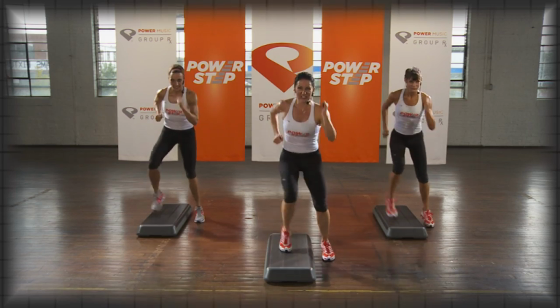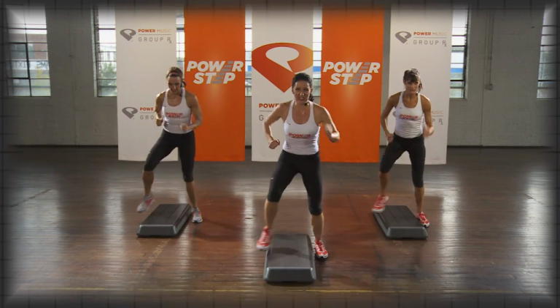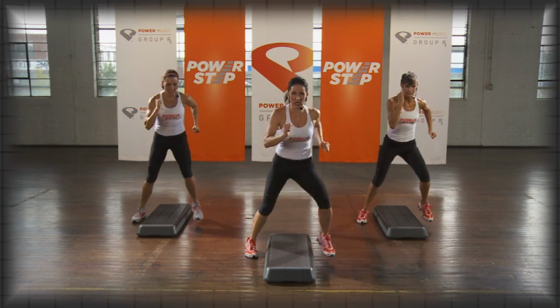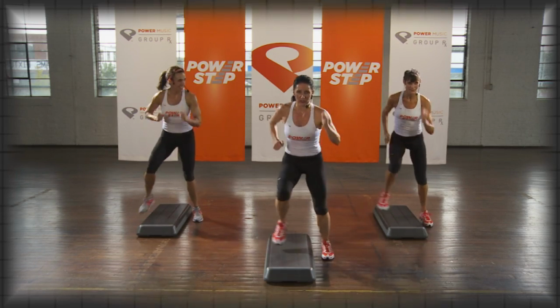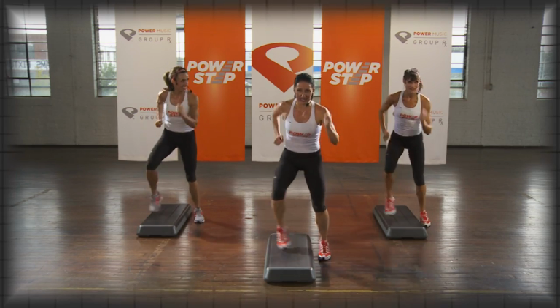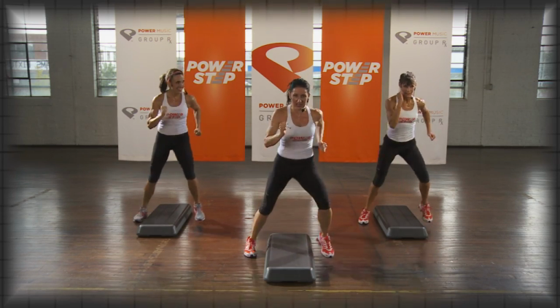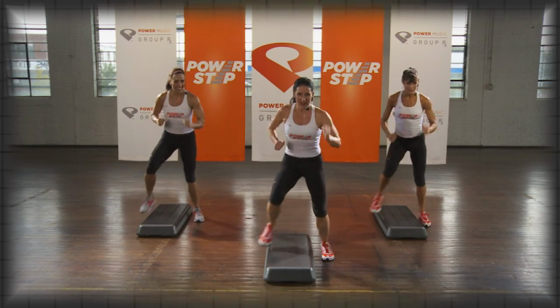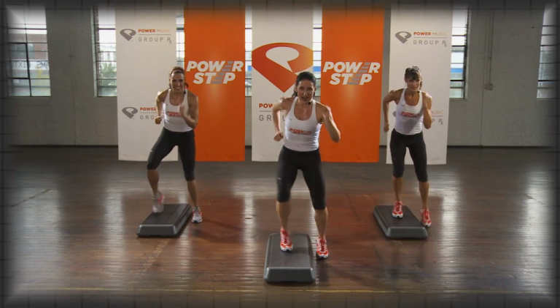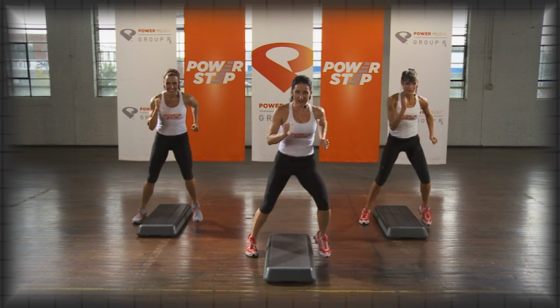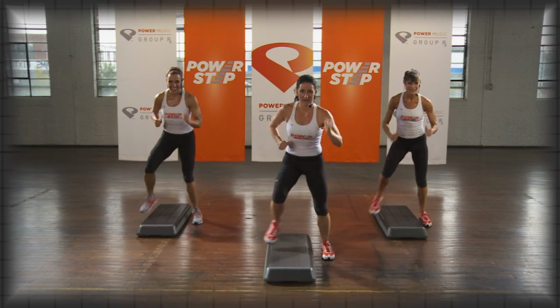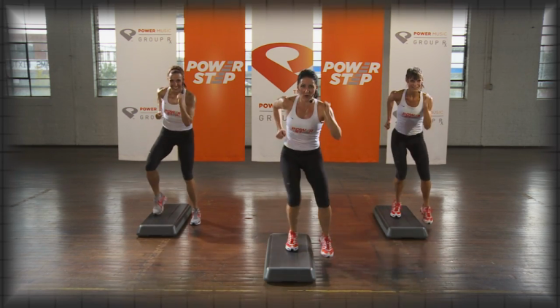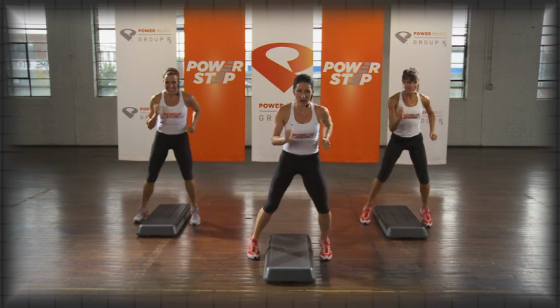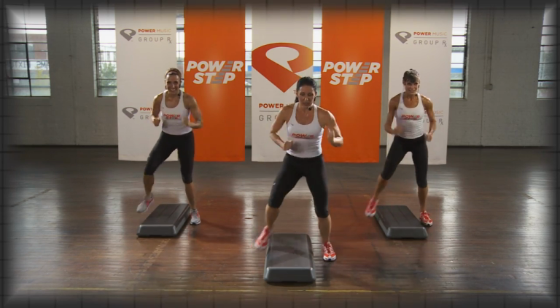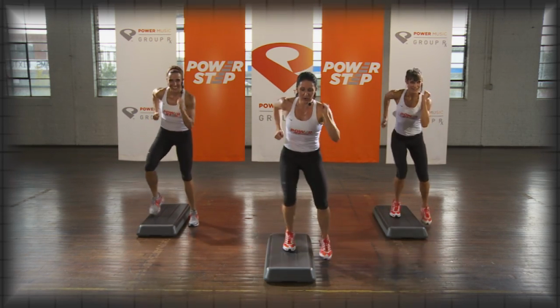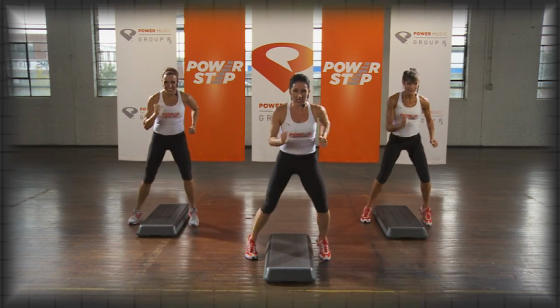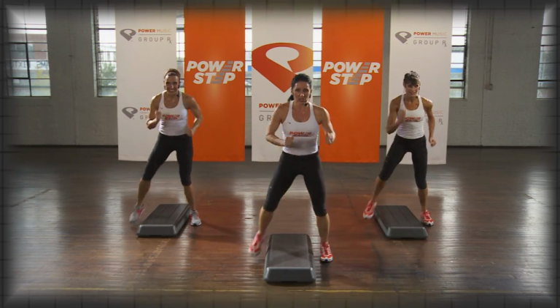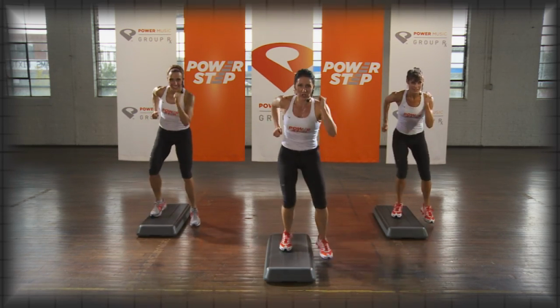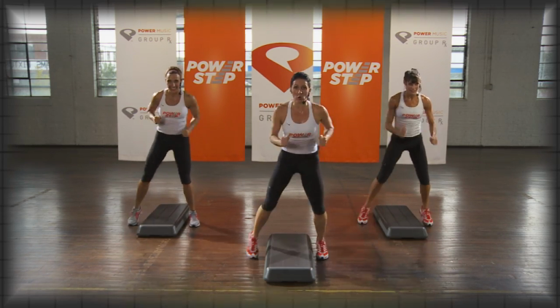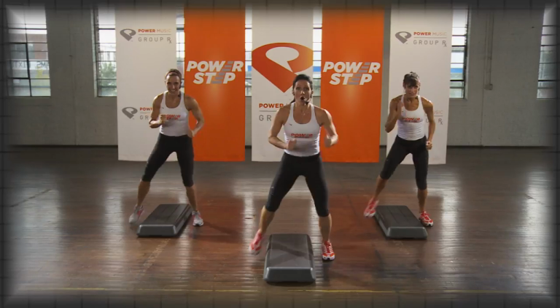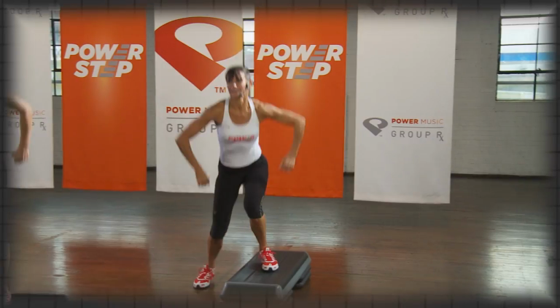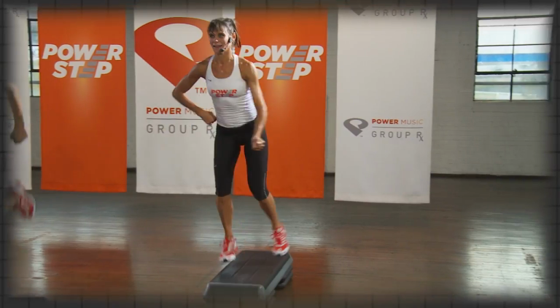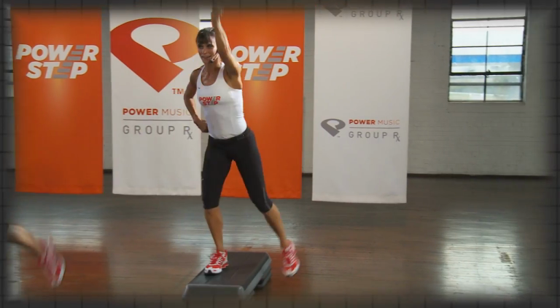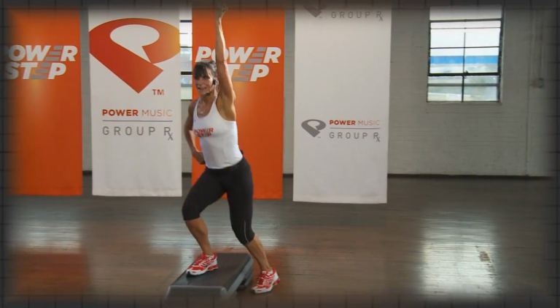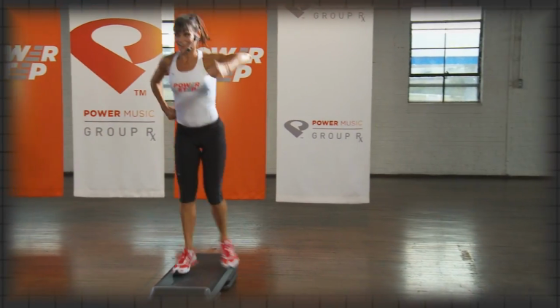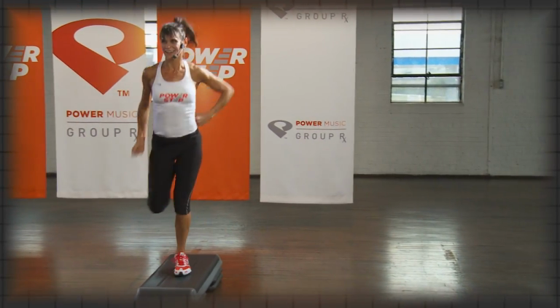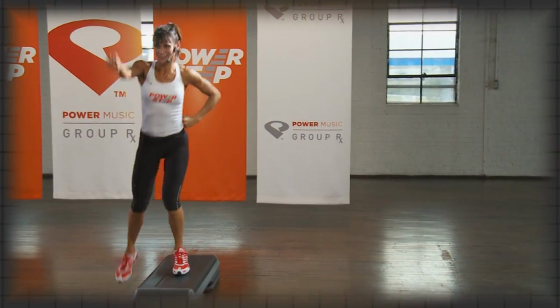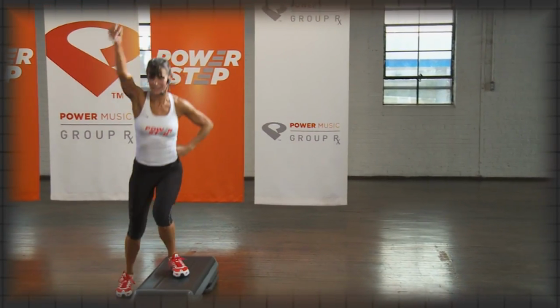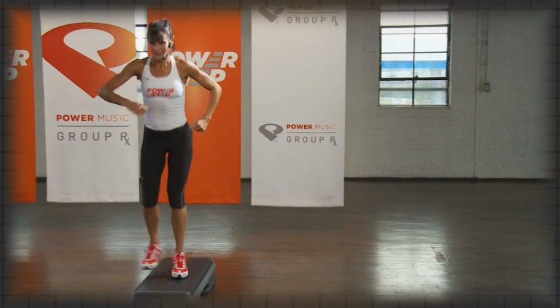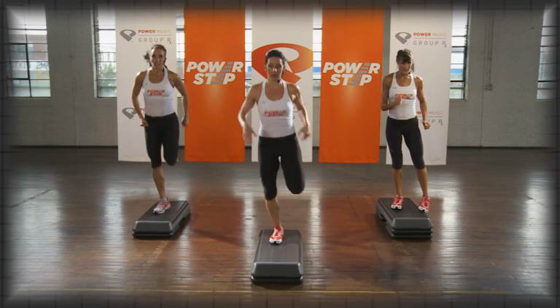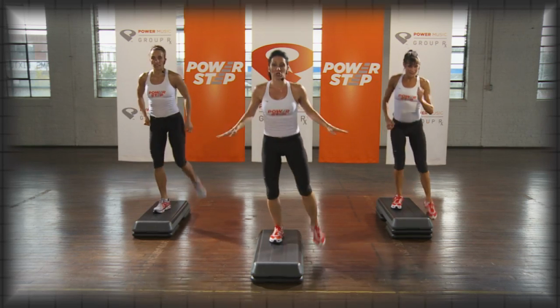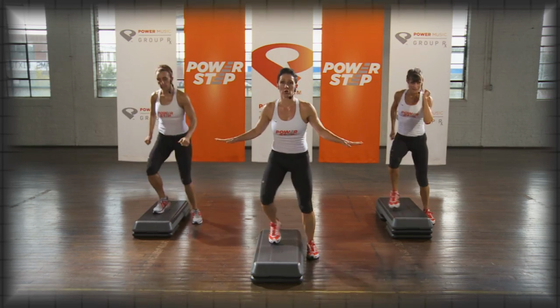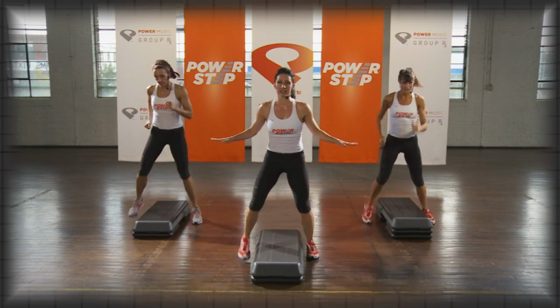Six to go — six, five, four, three, two. Straddle down, jog it up, your choice.